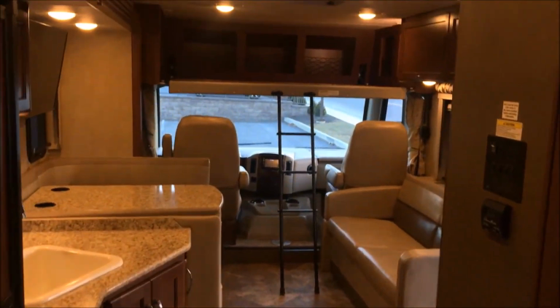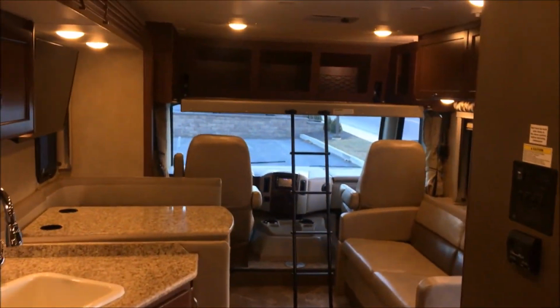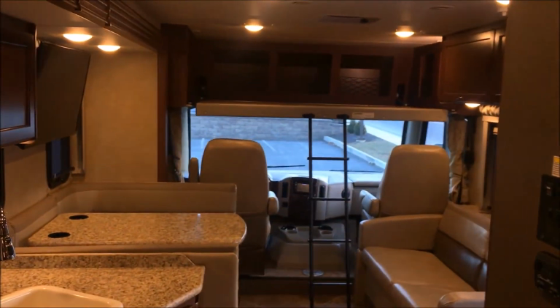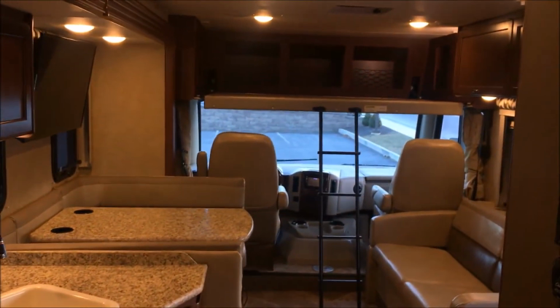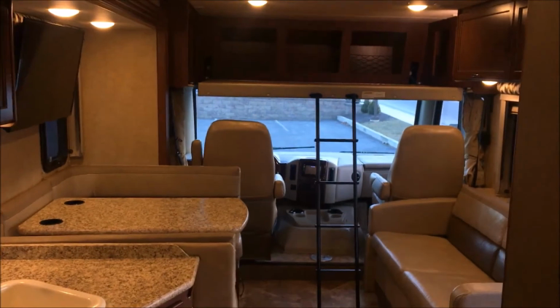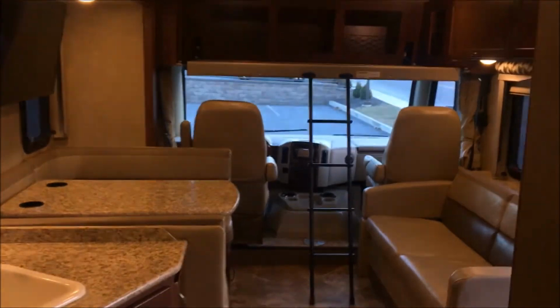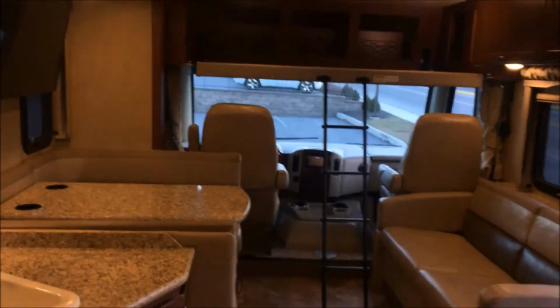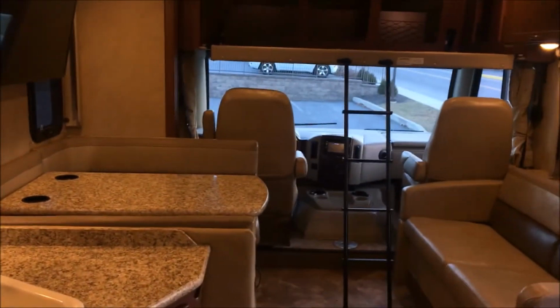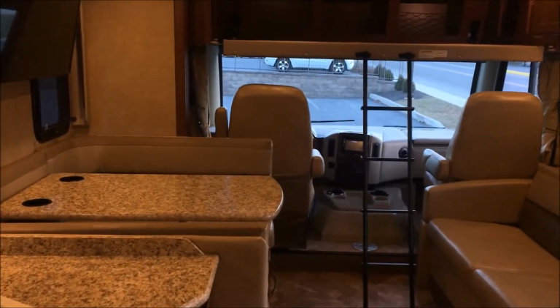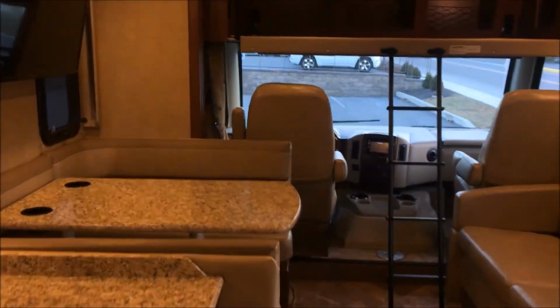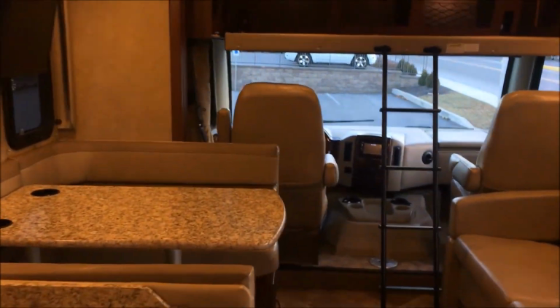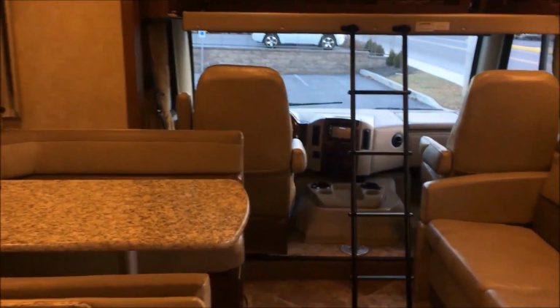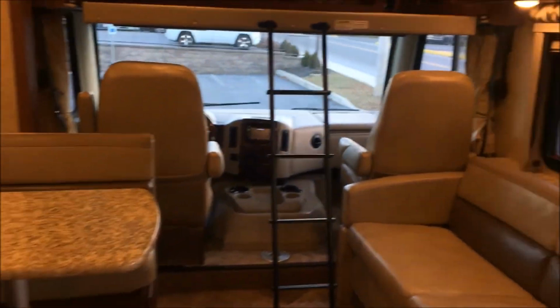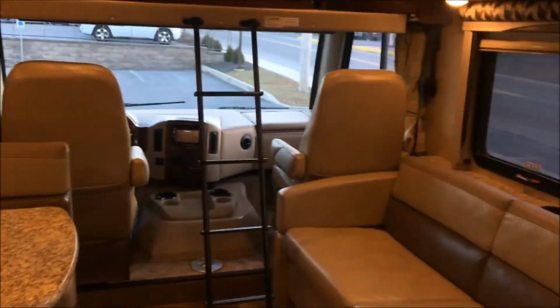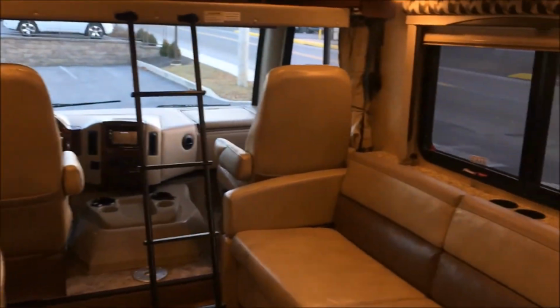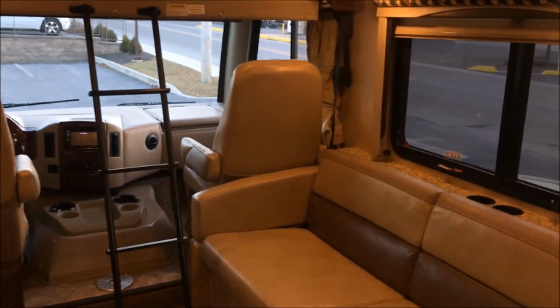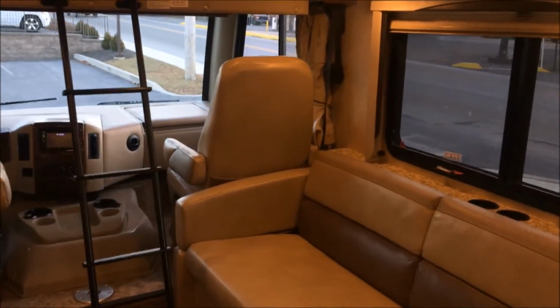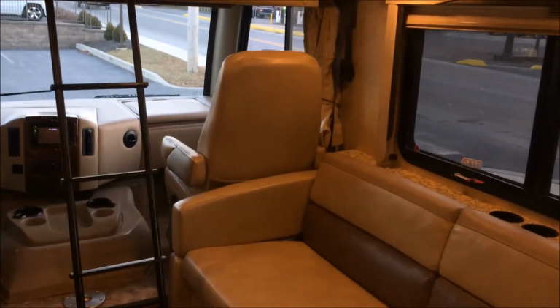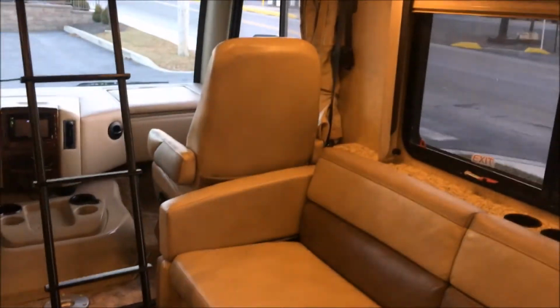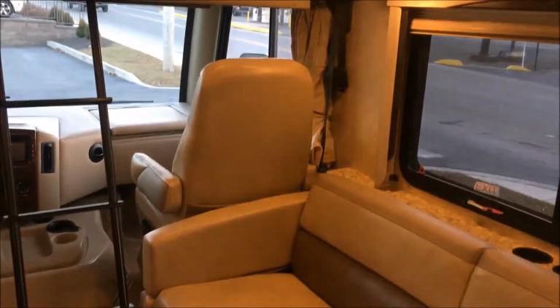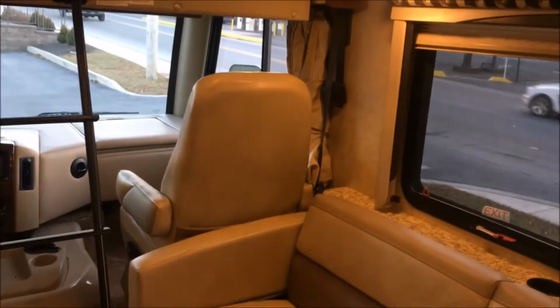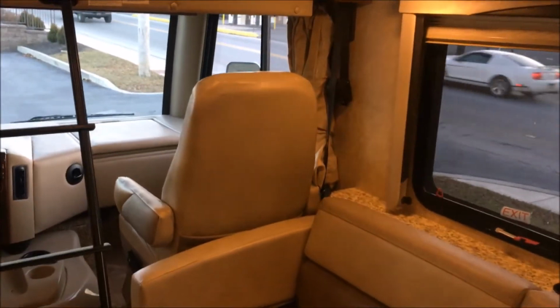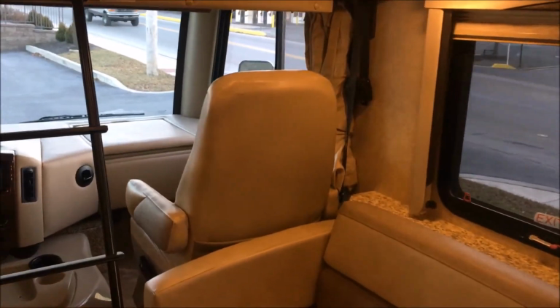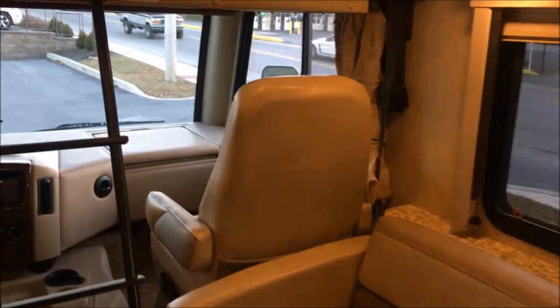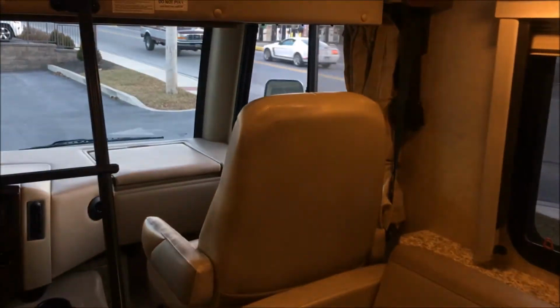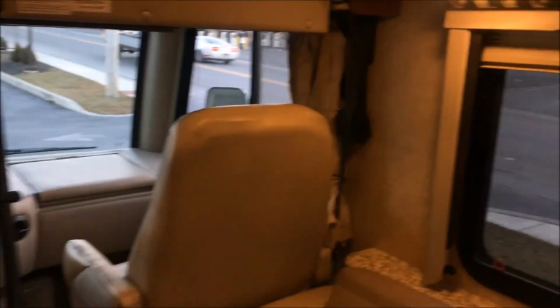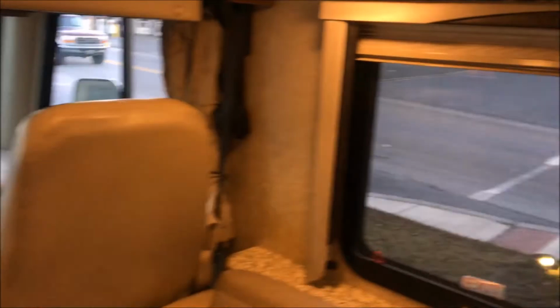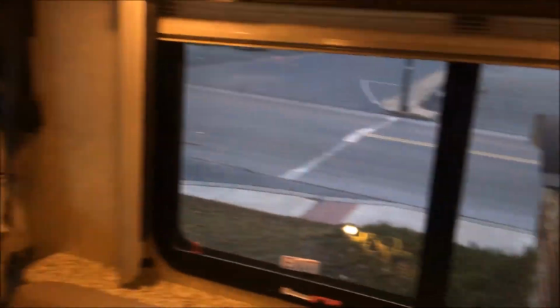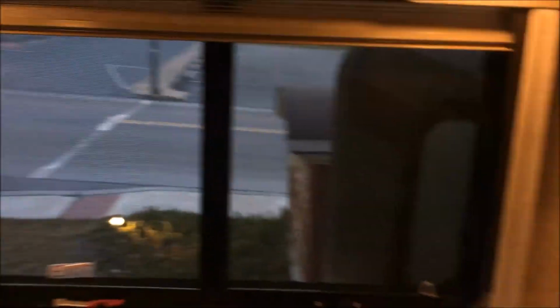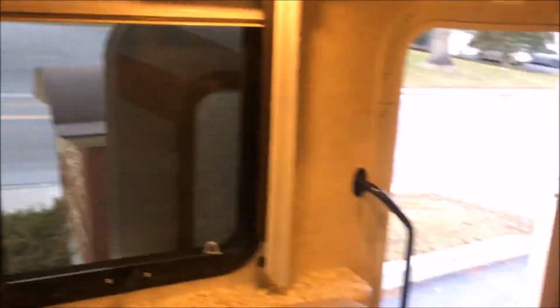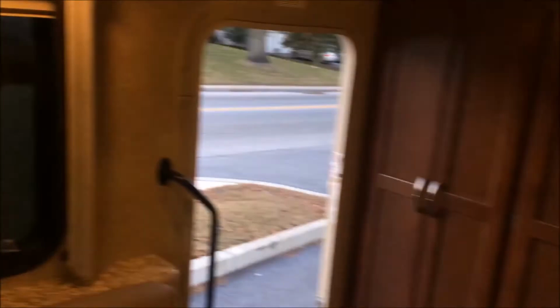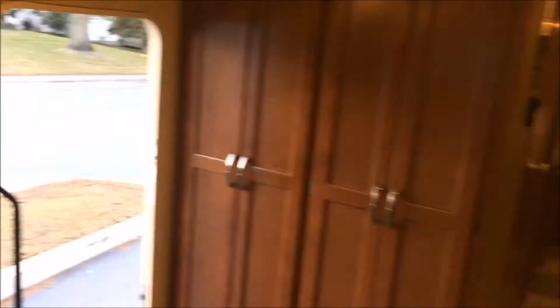The Ace by Thor. If you guys have any questions about this RV, please give us a call at Solder Motors or visit our website. Thank you very much for watching — have a great day!